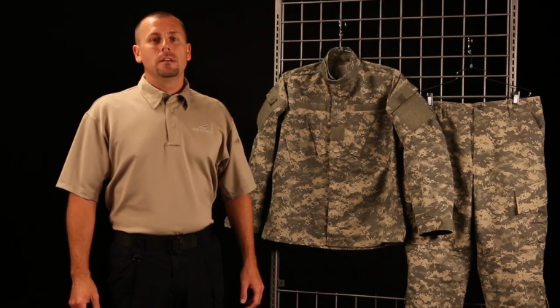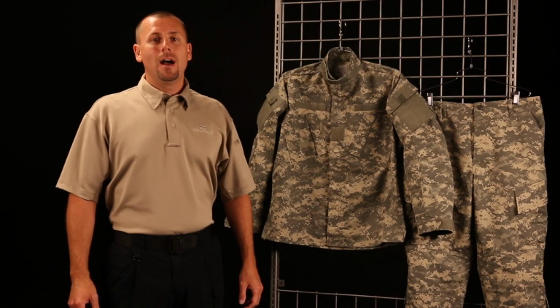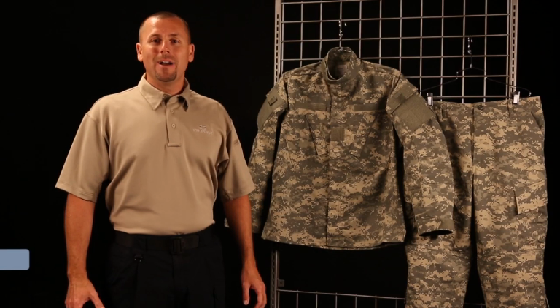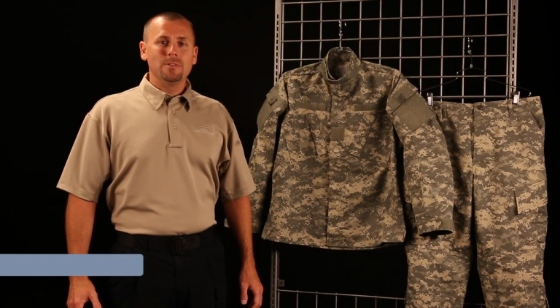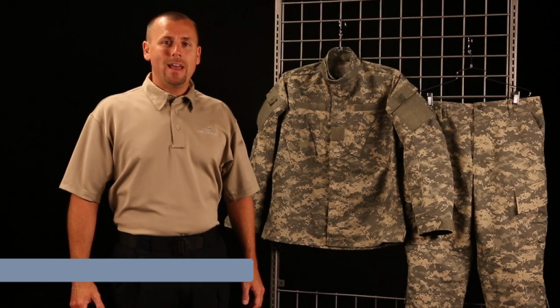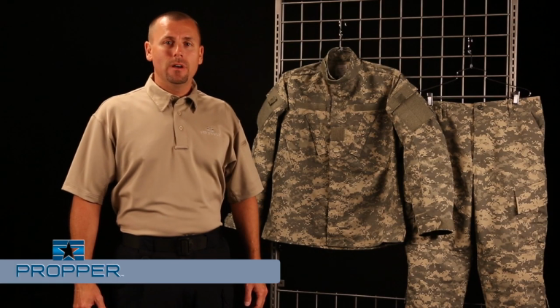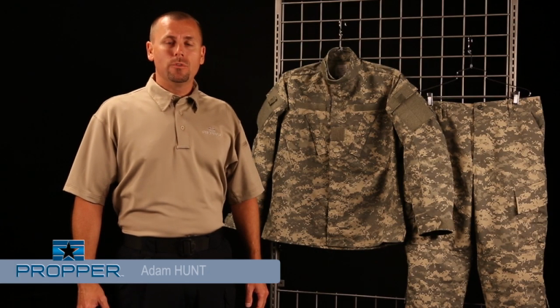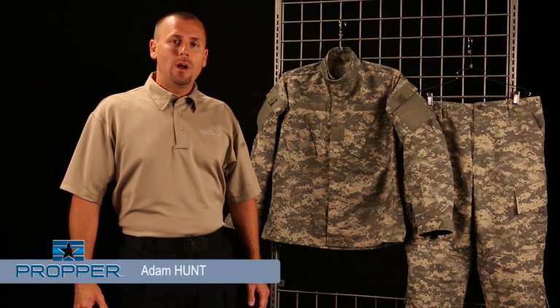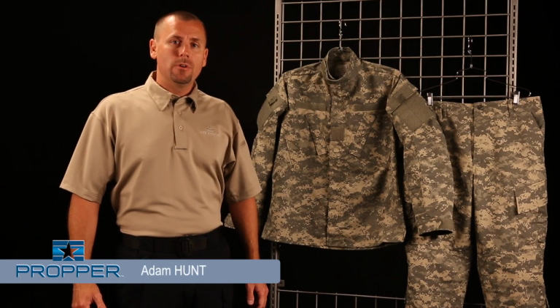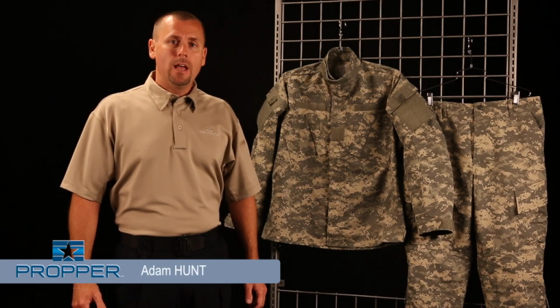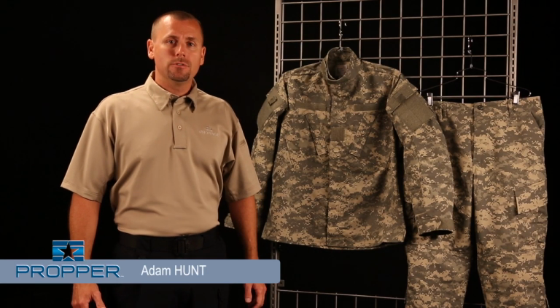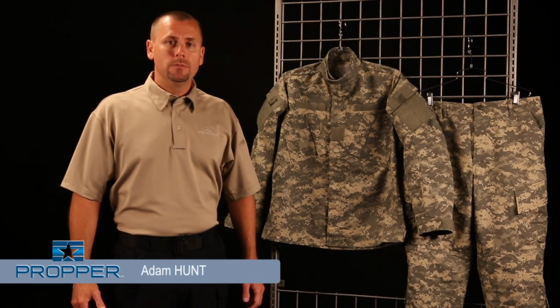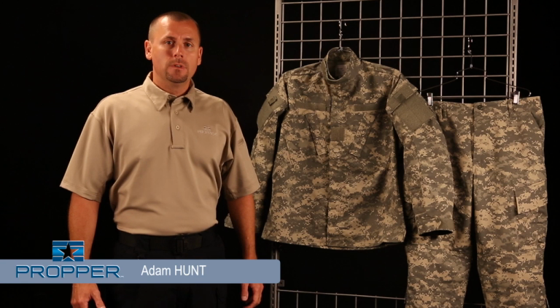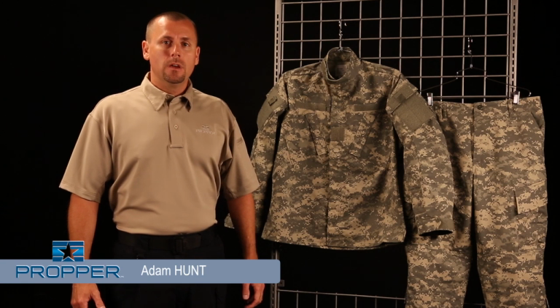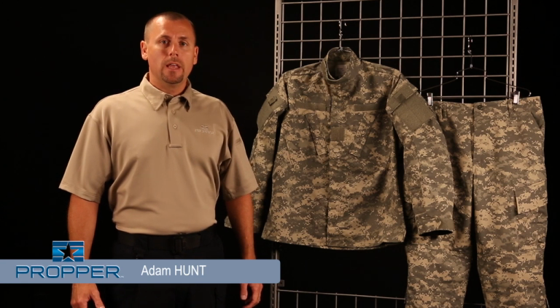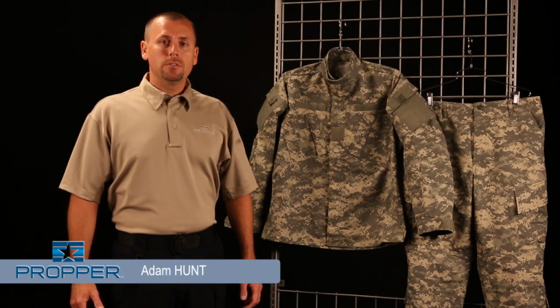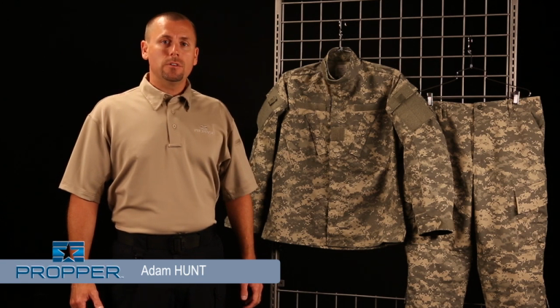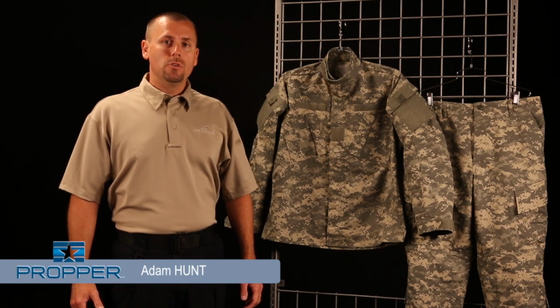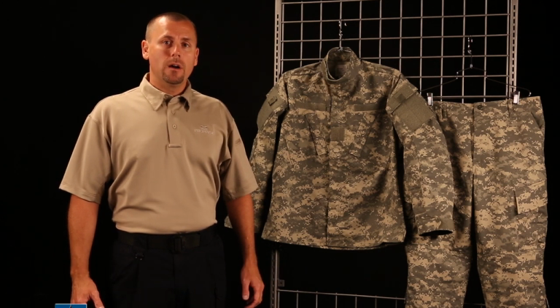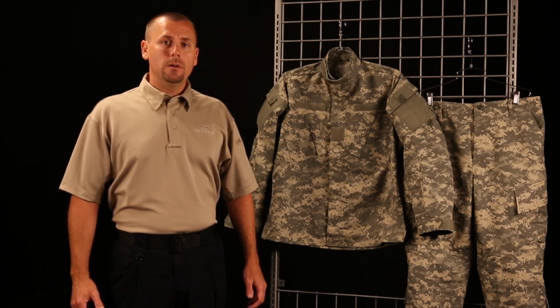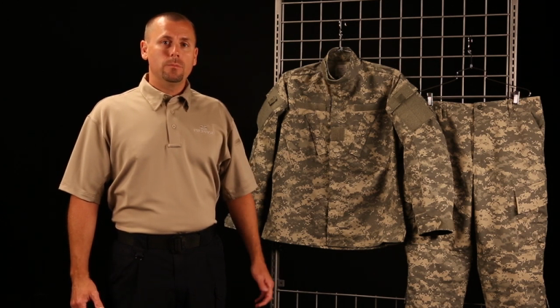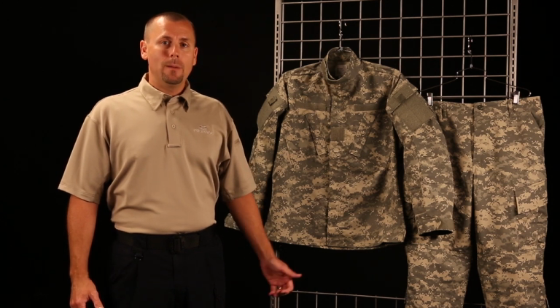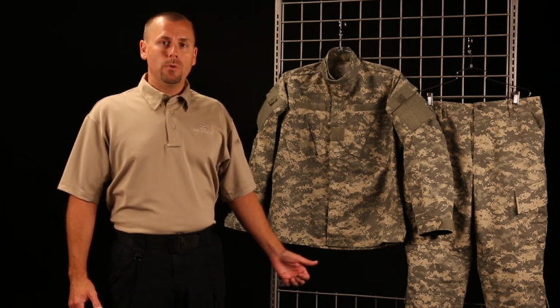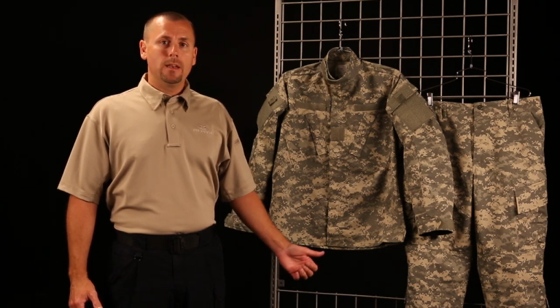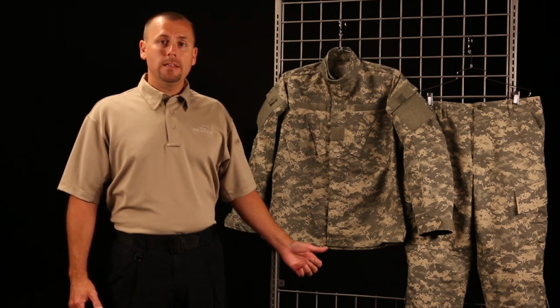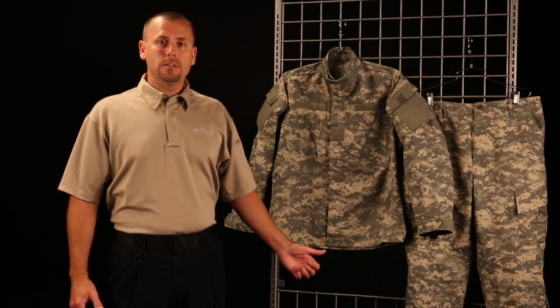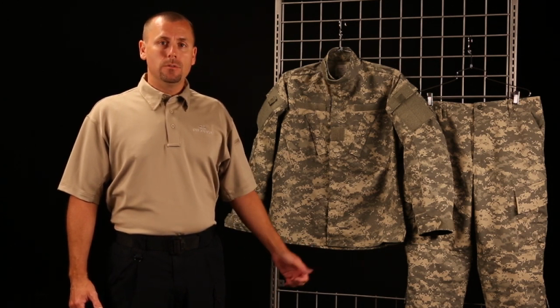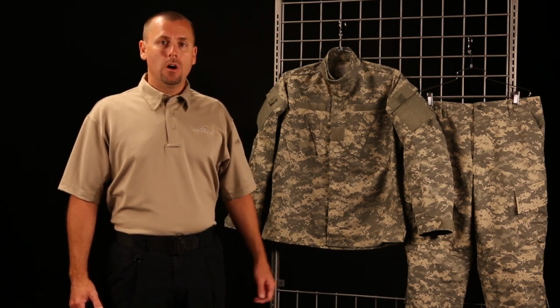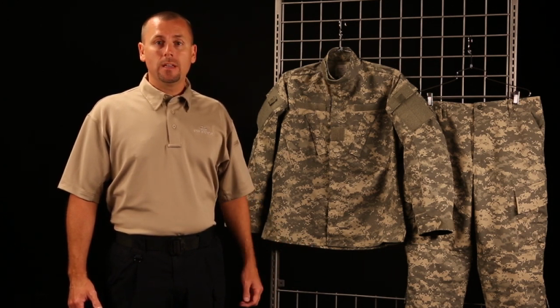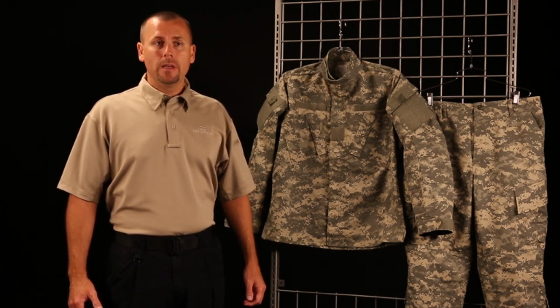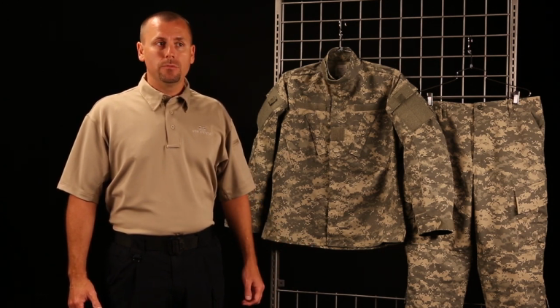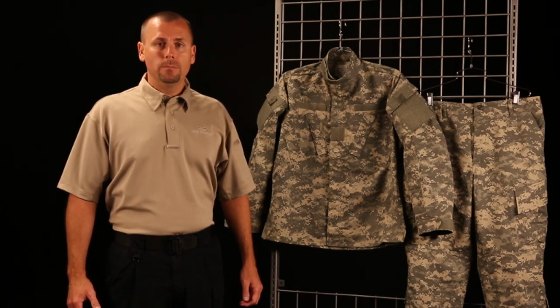Hi, my name is Adam Hunt with Proper International, here today to talk to you about our Proper Branded ACU Army Combat Uniform.